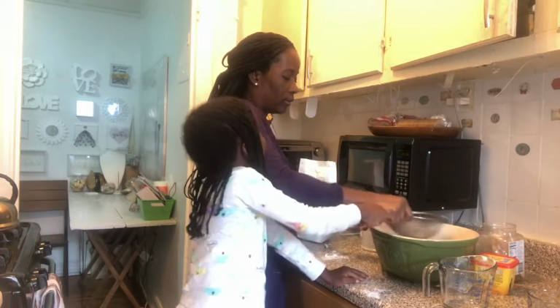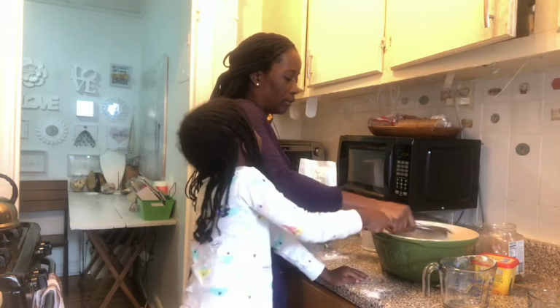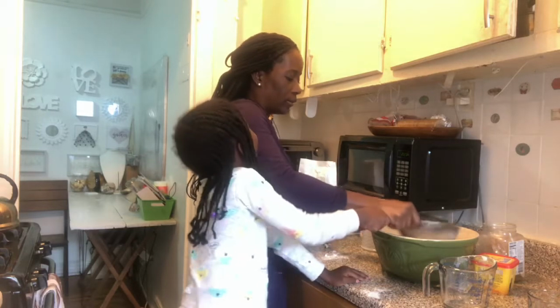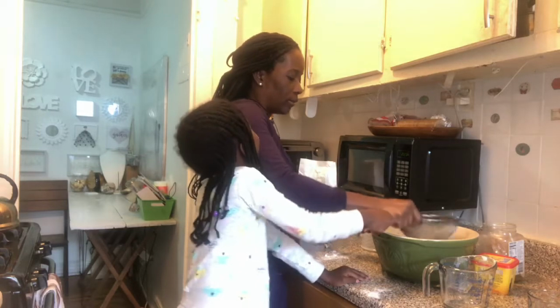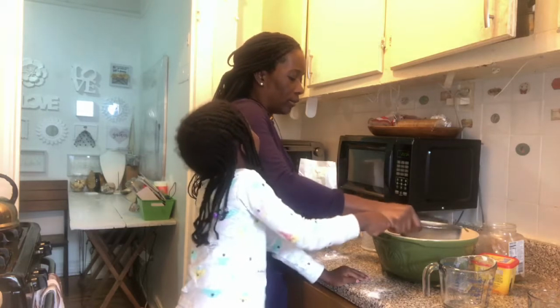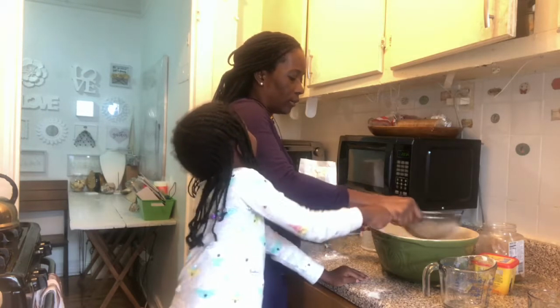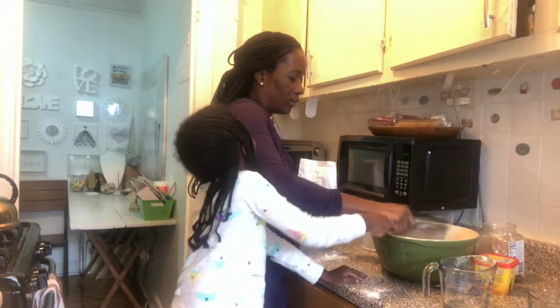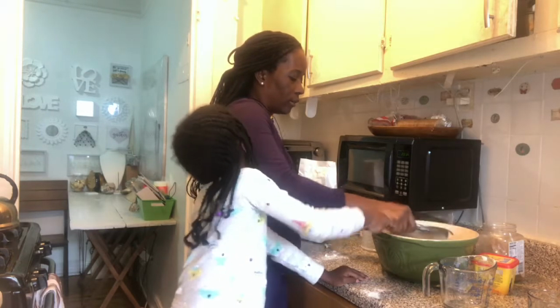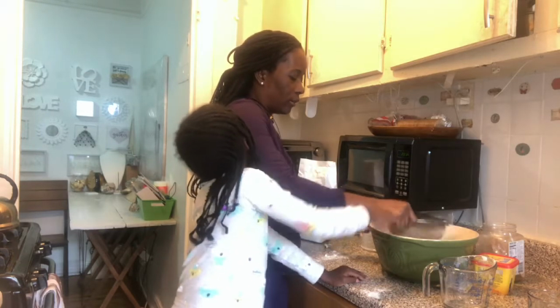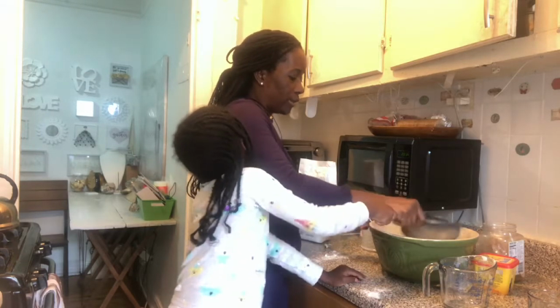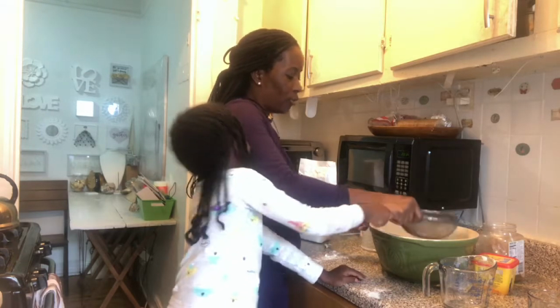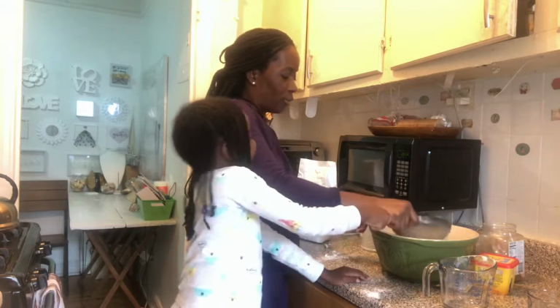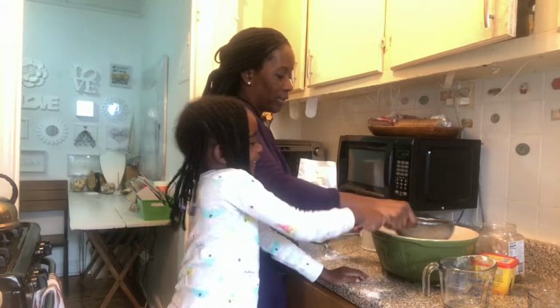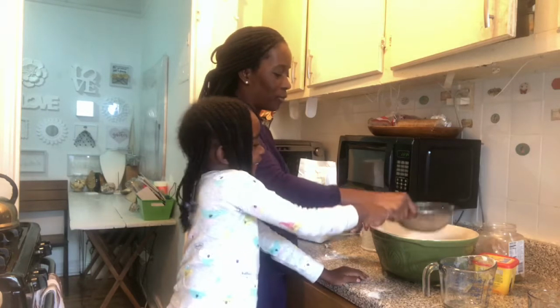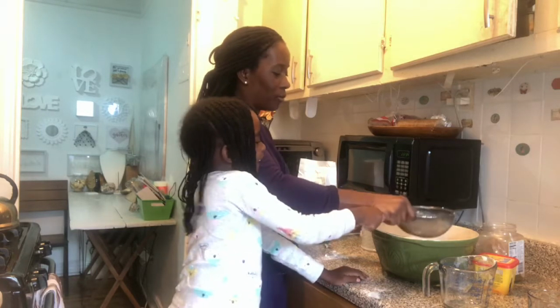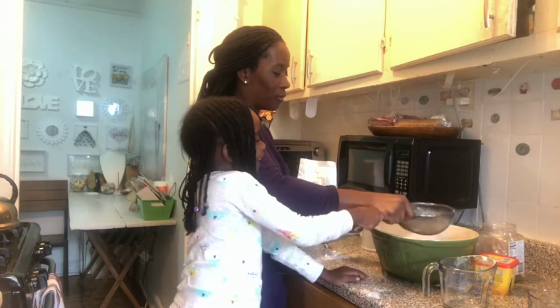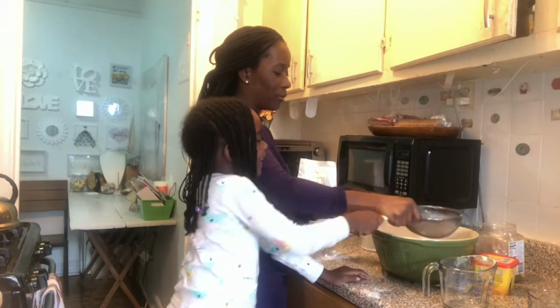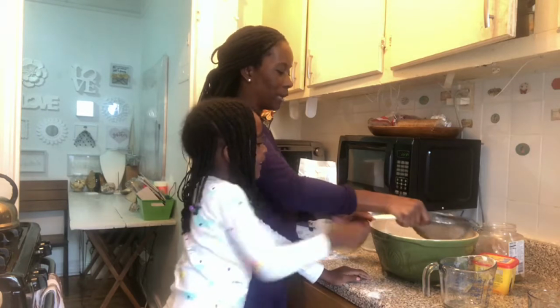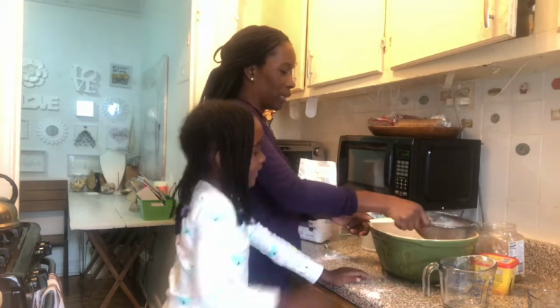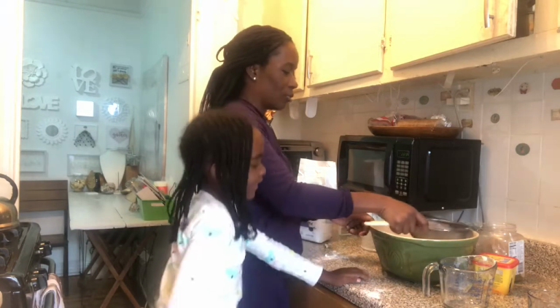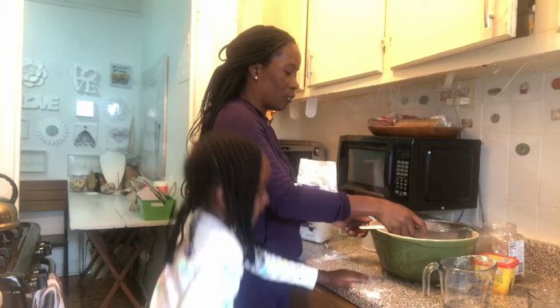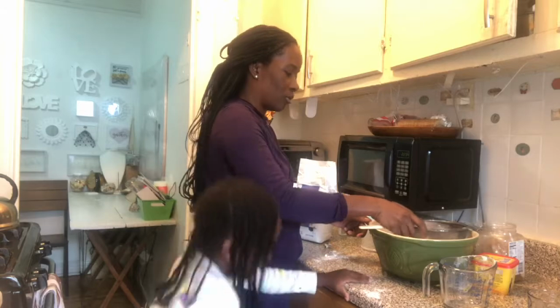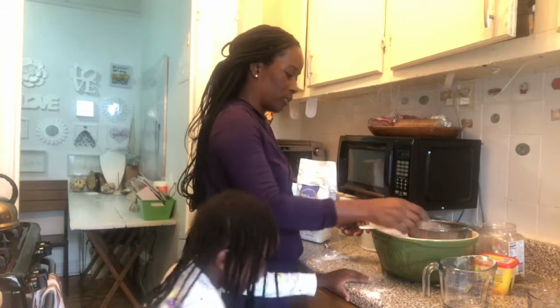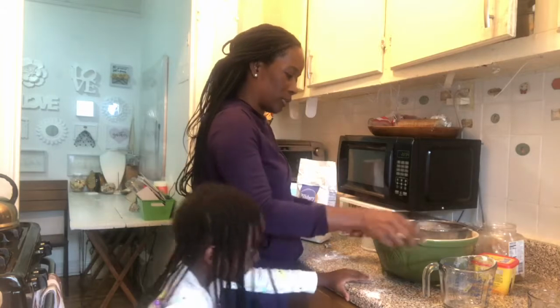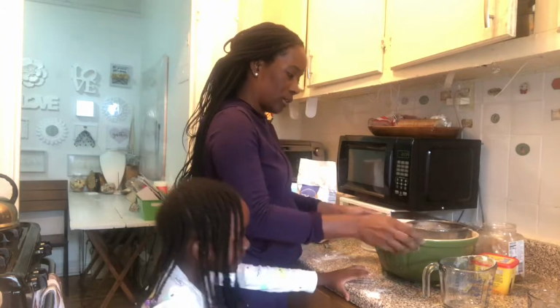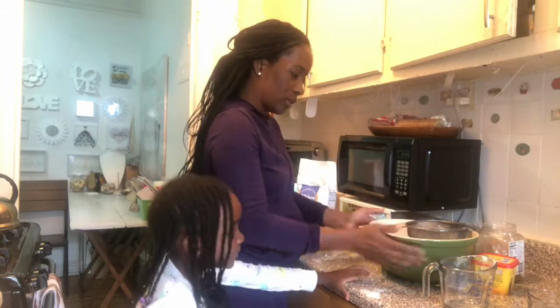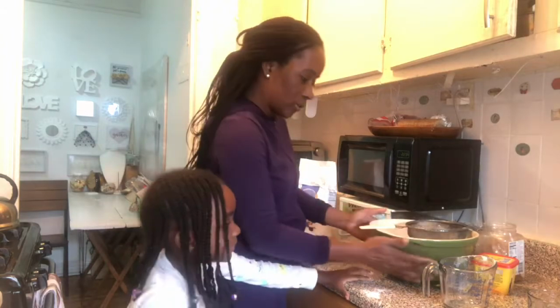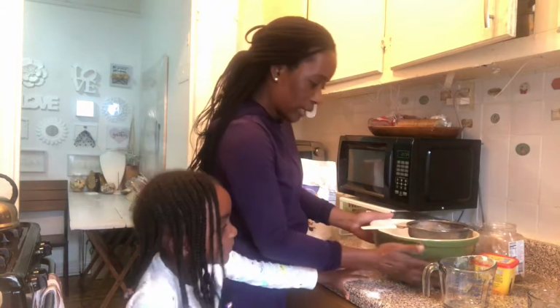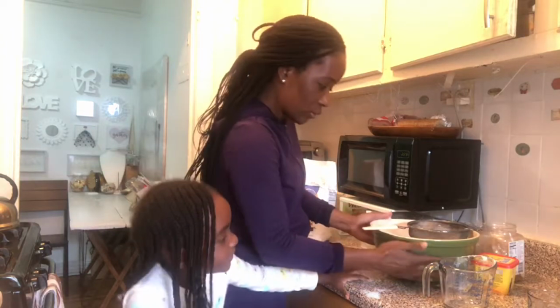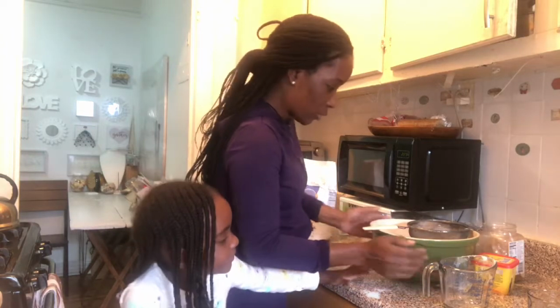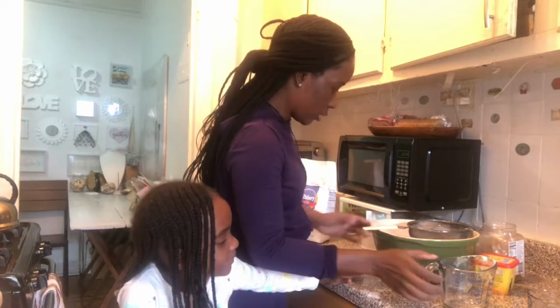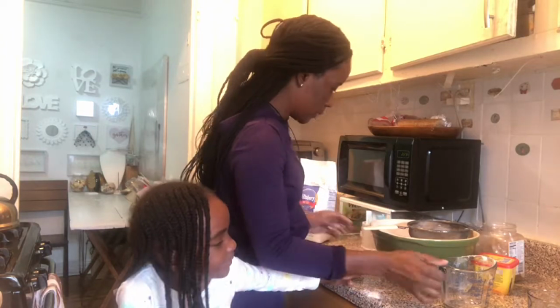Come on, we gotta get two more cups — so that's two cups.